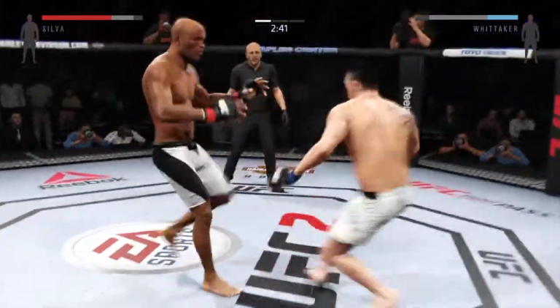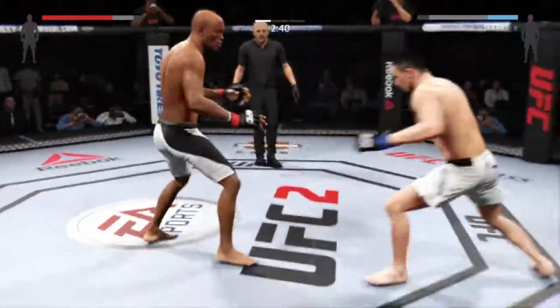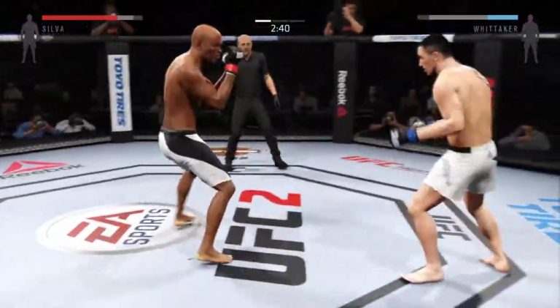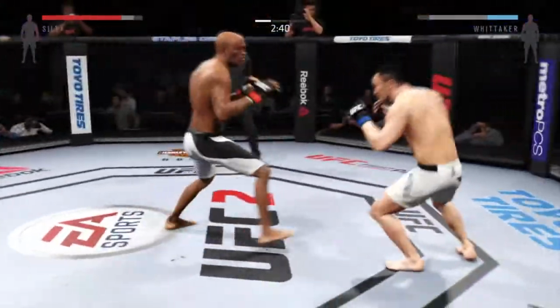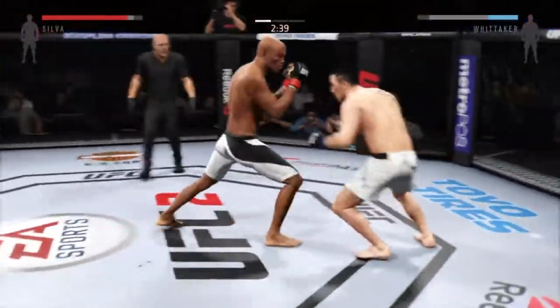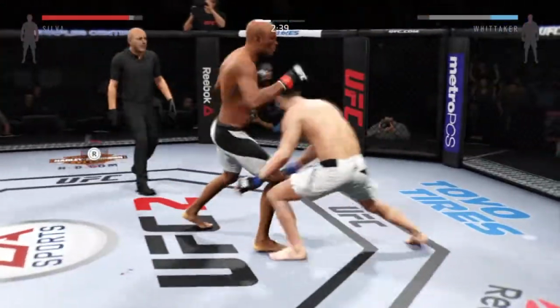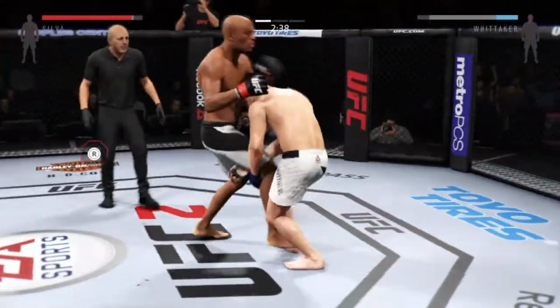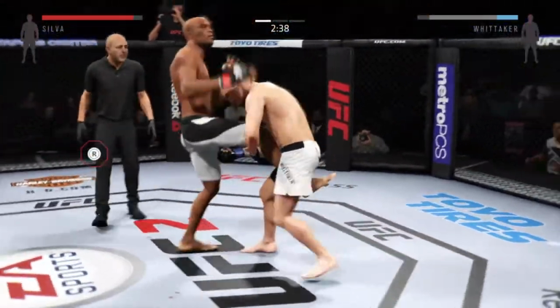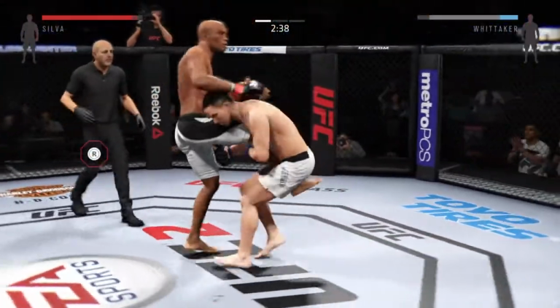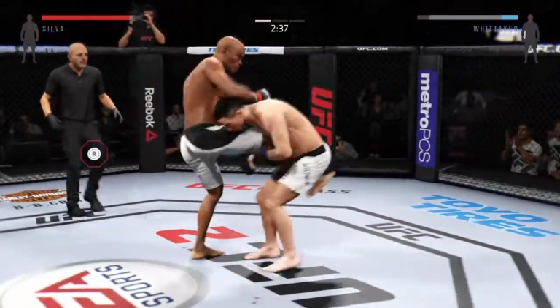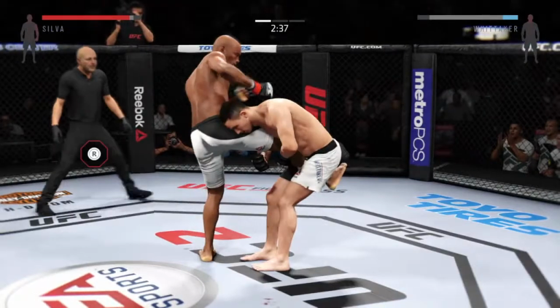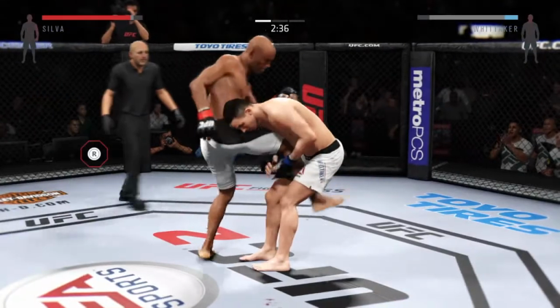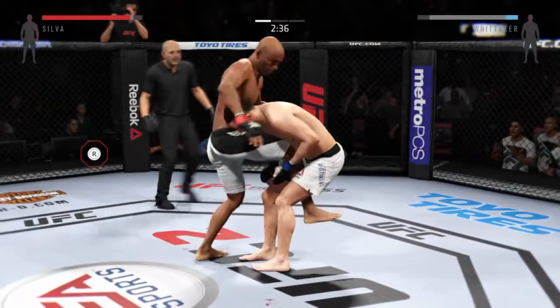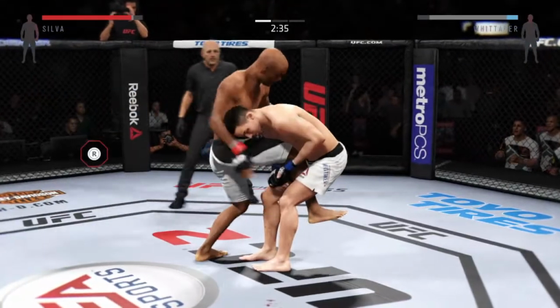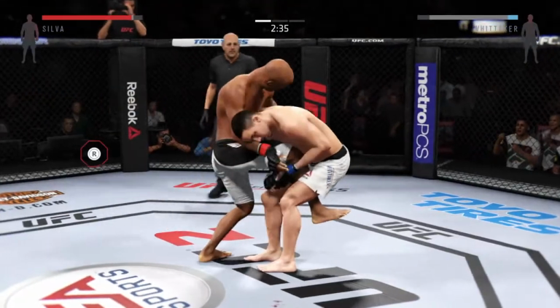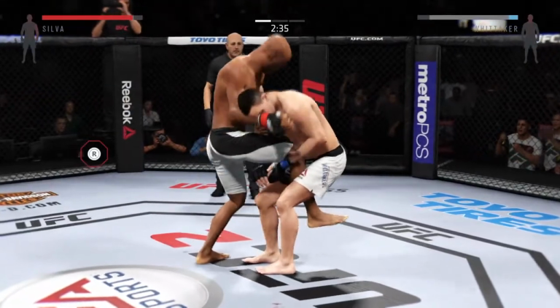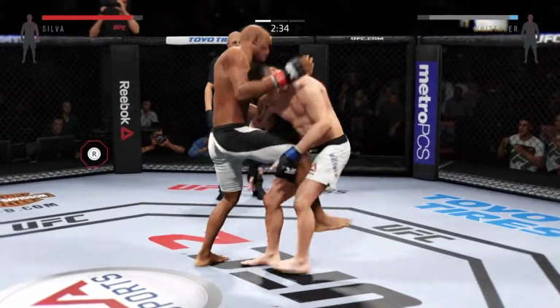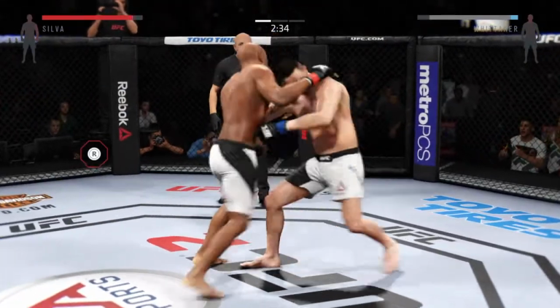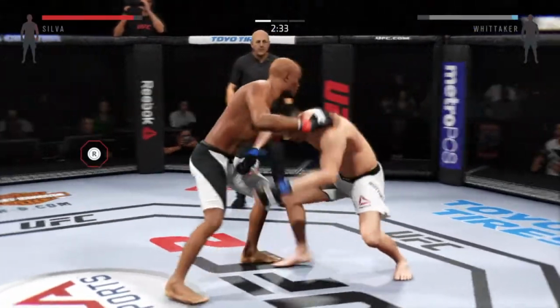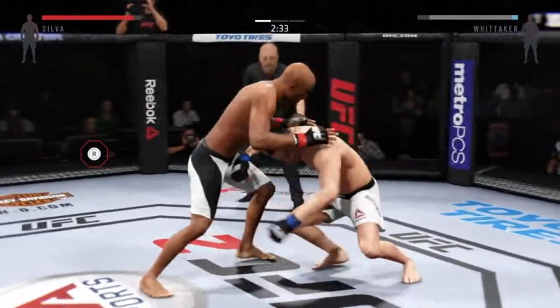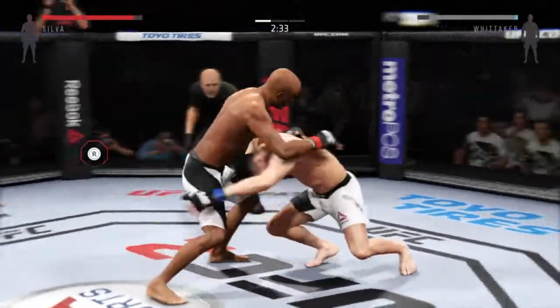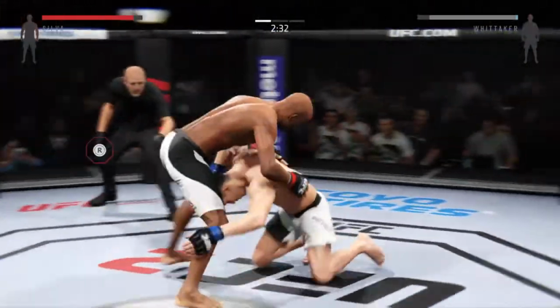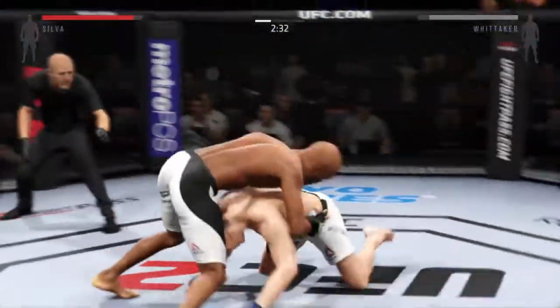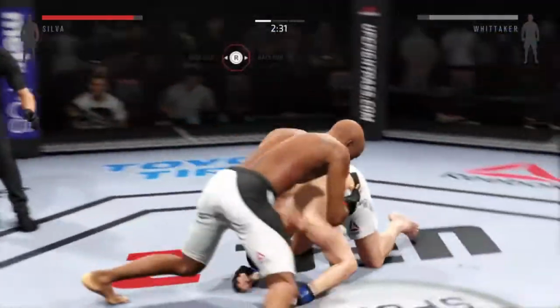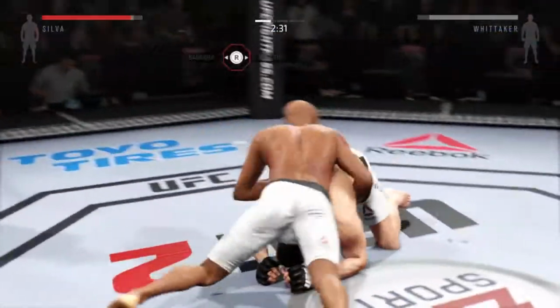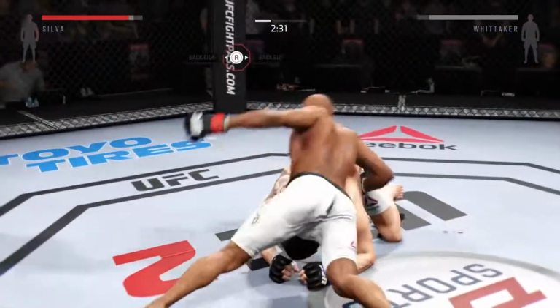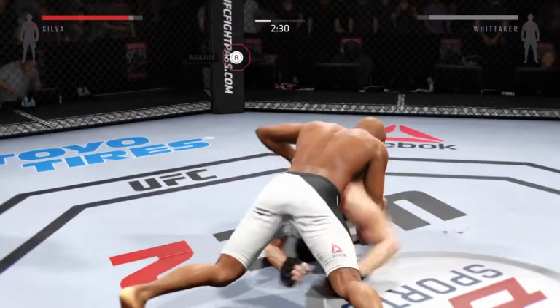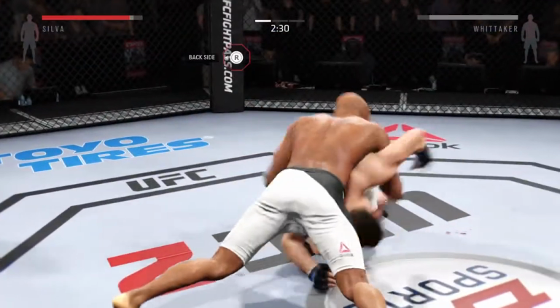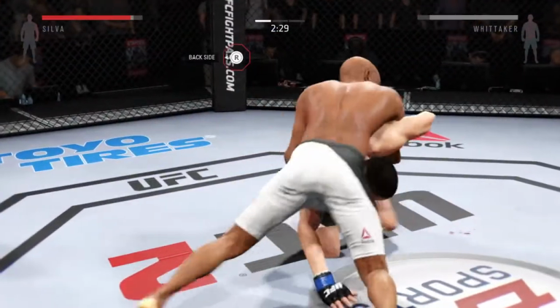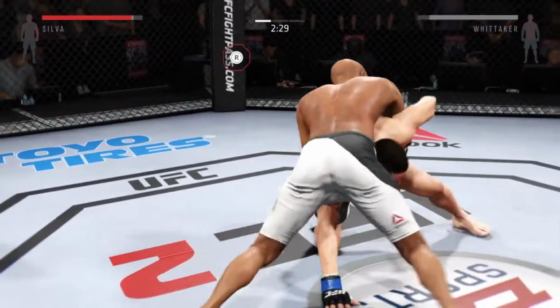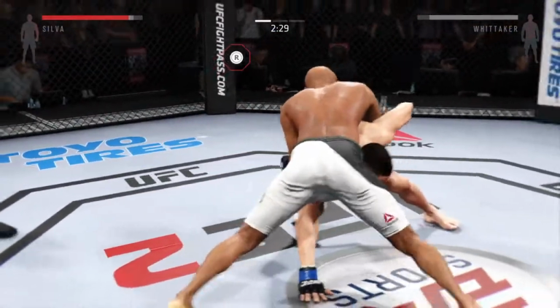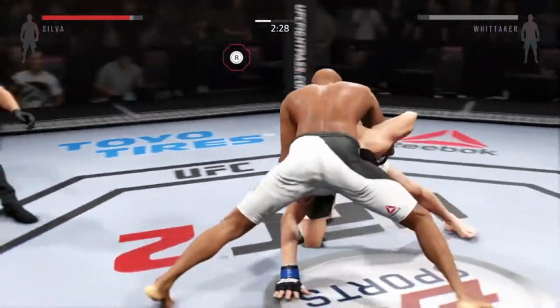Oh! That kick — the kick! Vicious shots to the body.